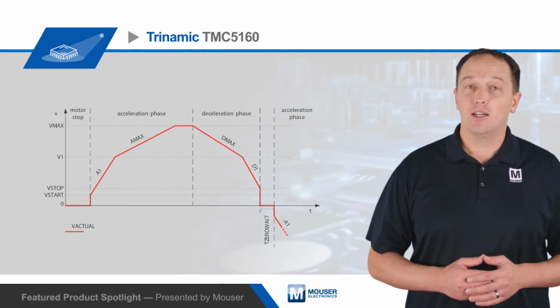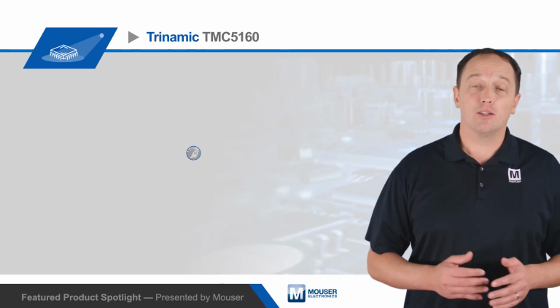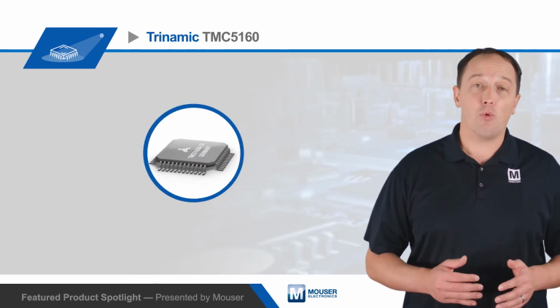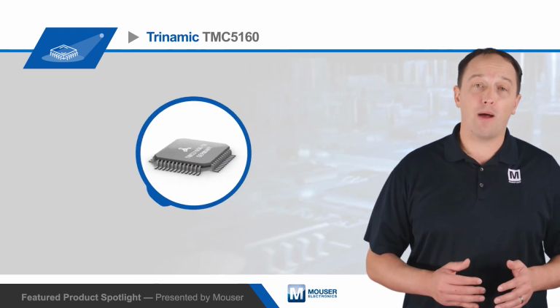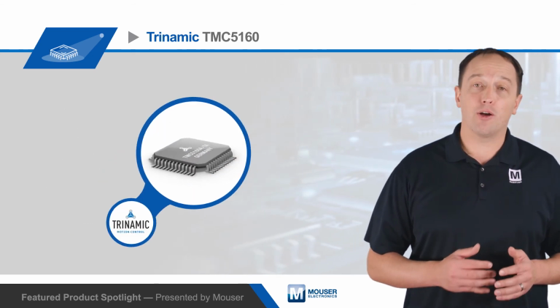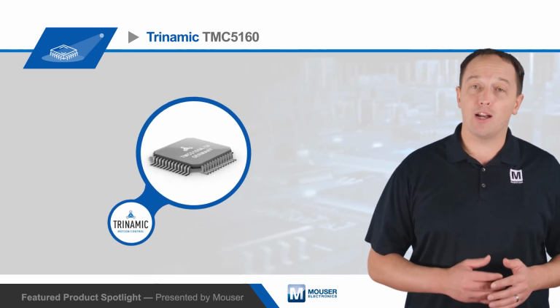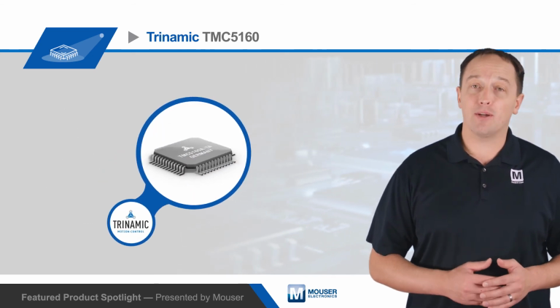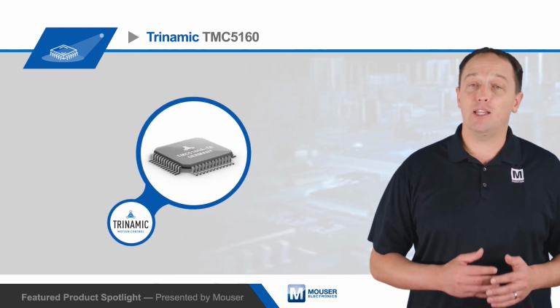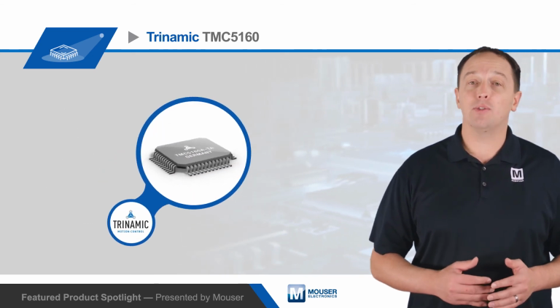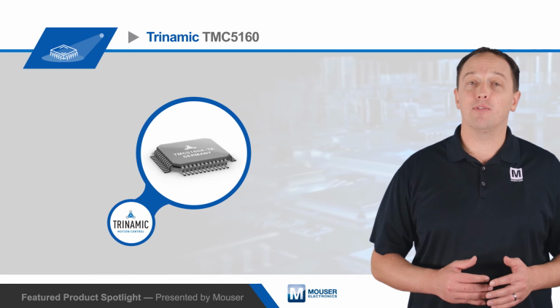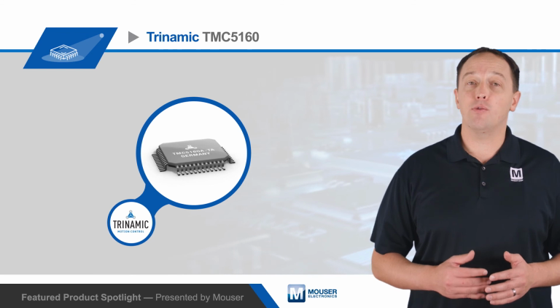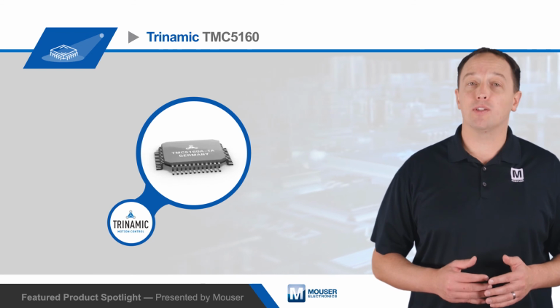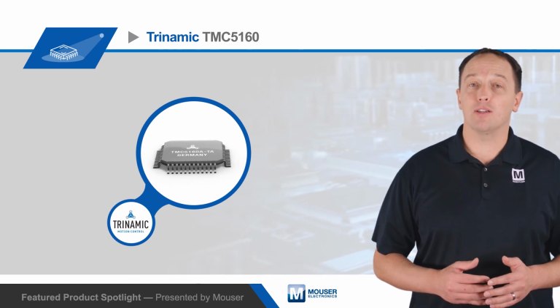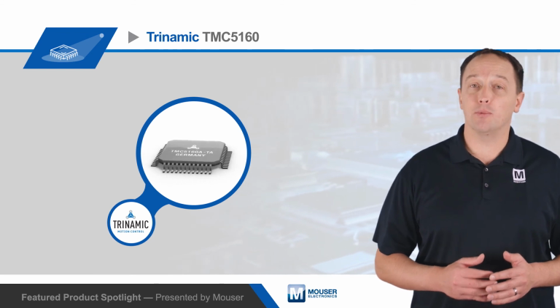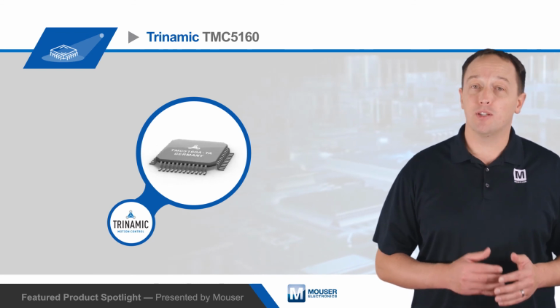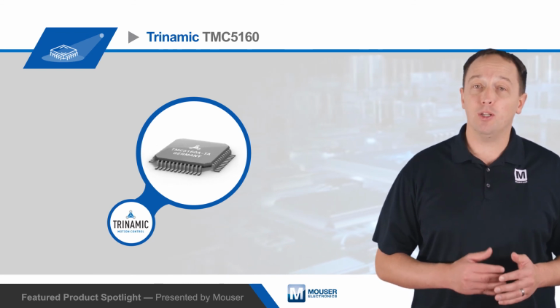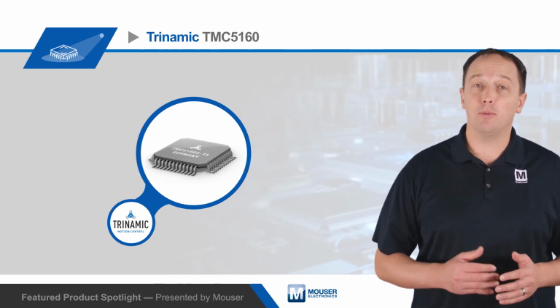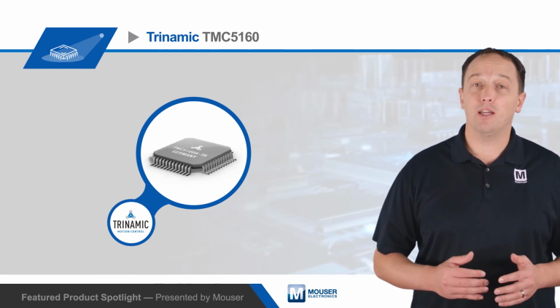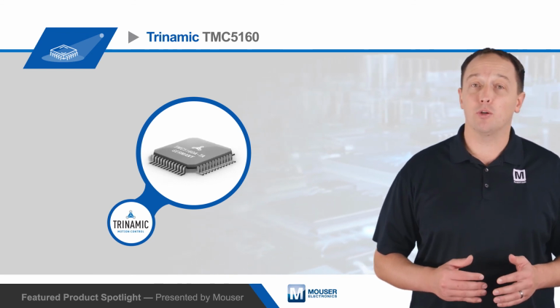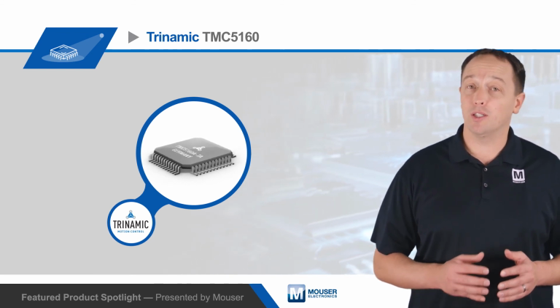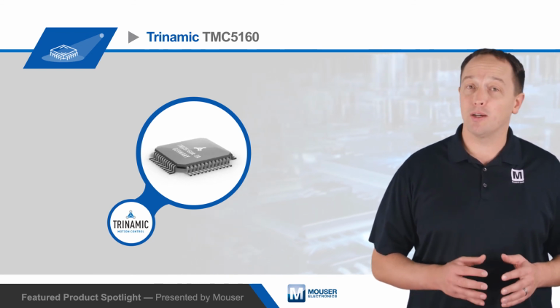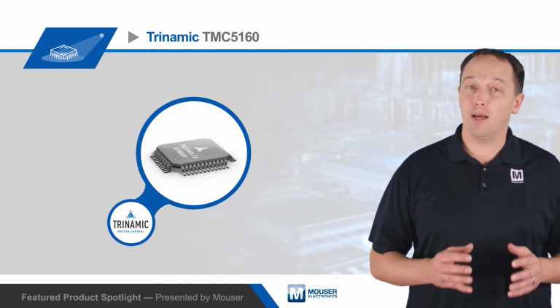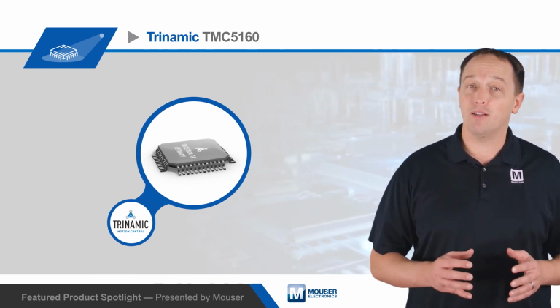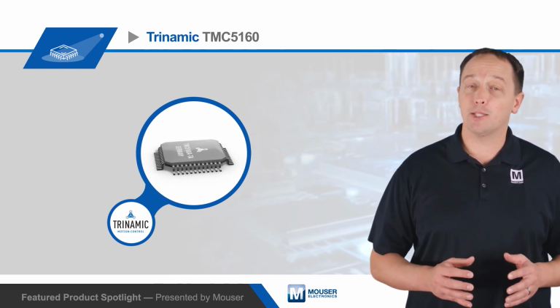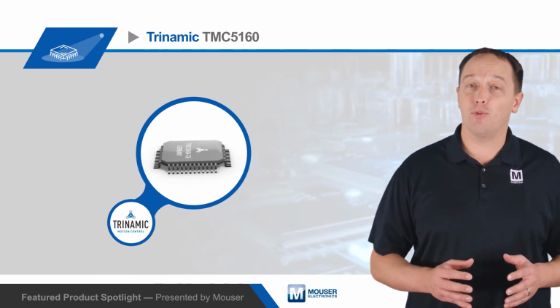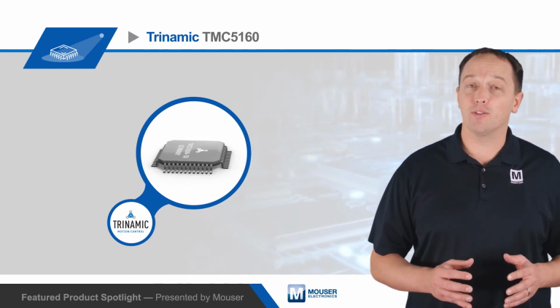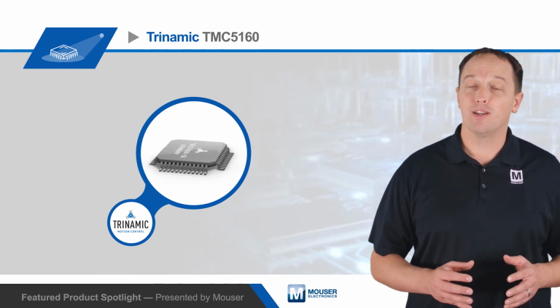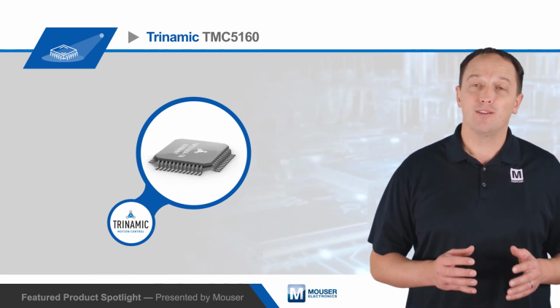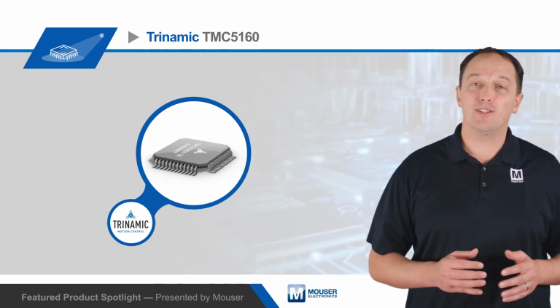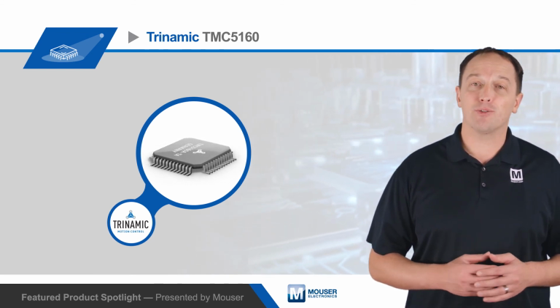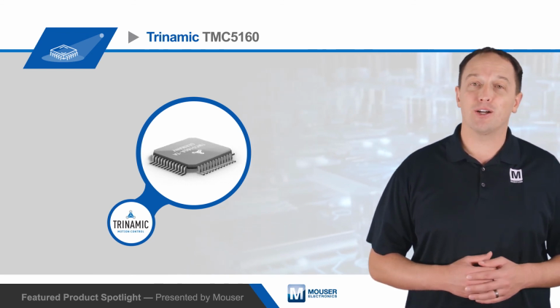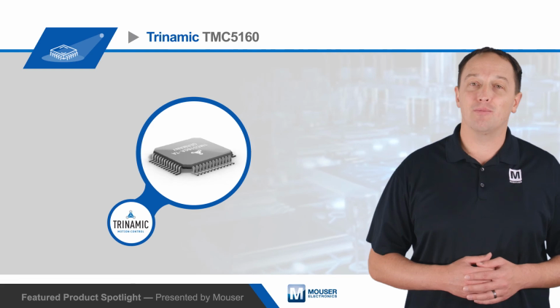To learn more about how Trinamic's TMC5160 enables simple implementation while delivering best-in-class performance, visit mouser.com.